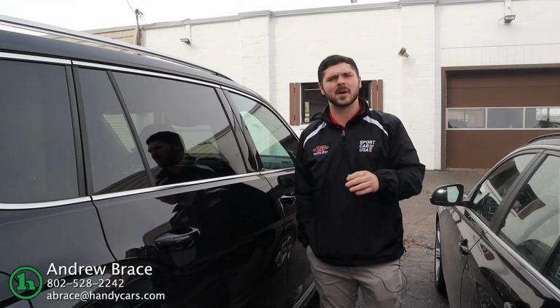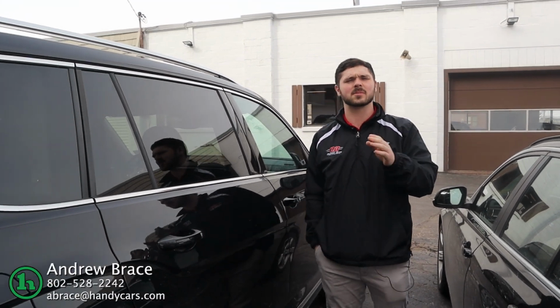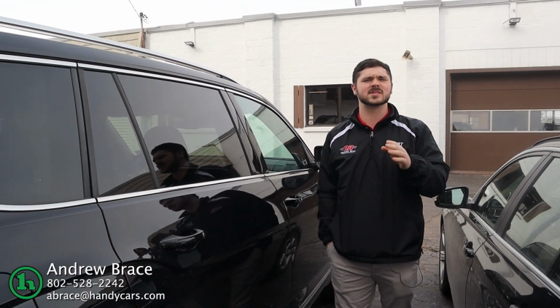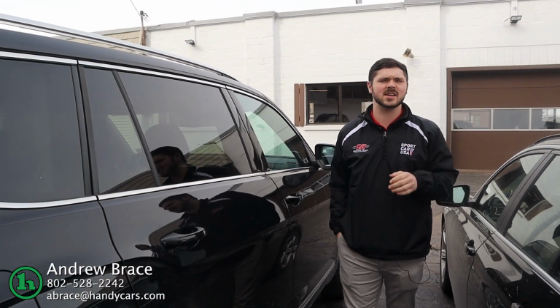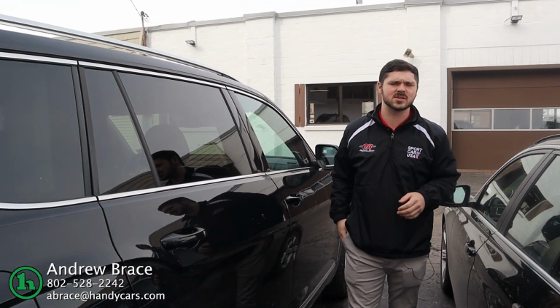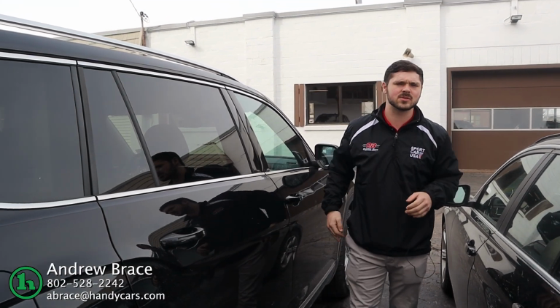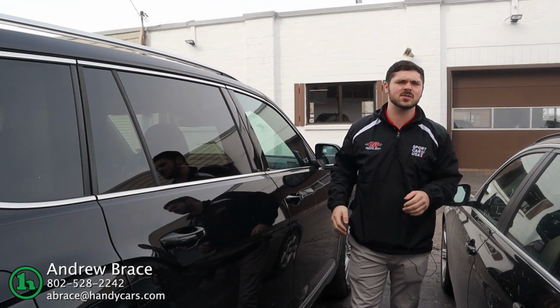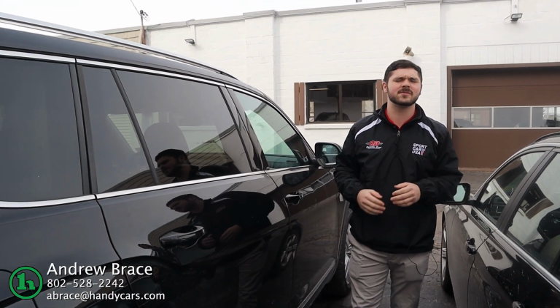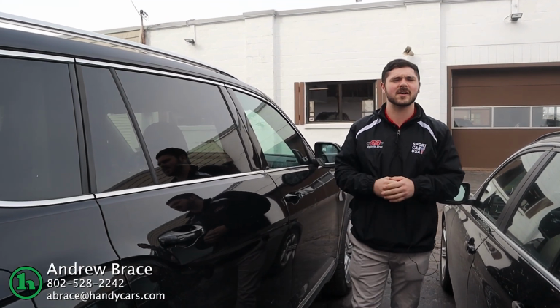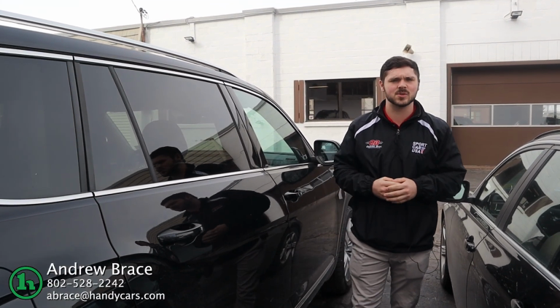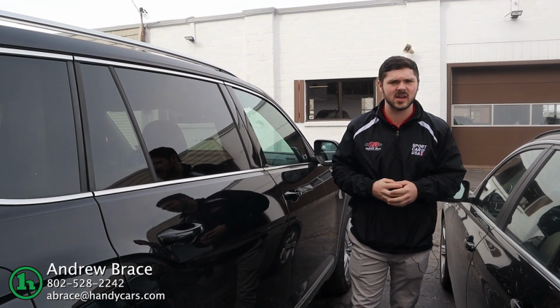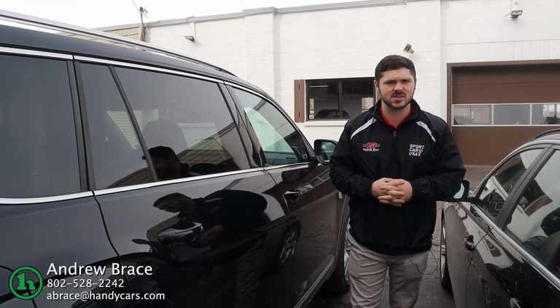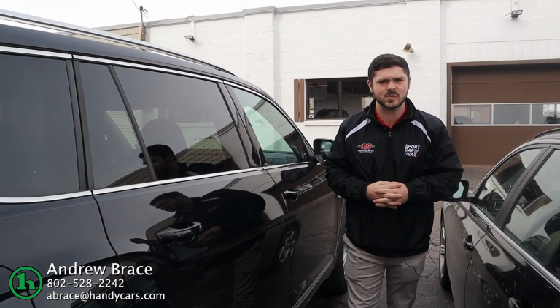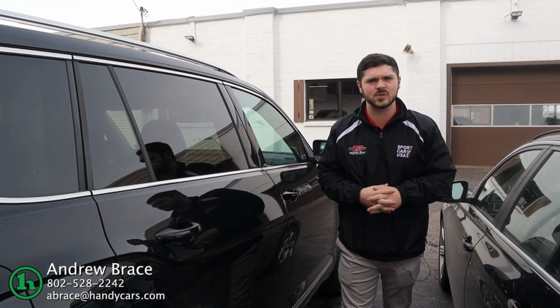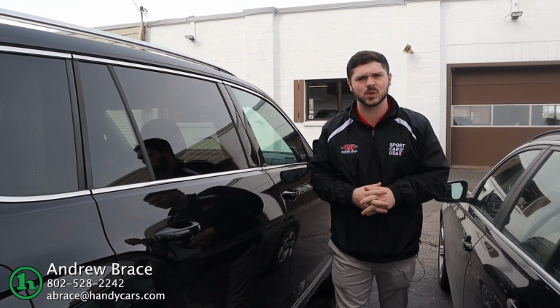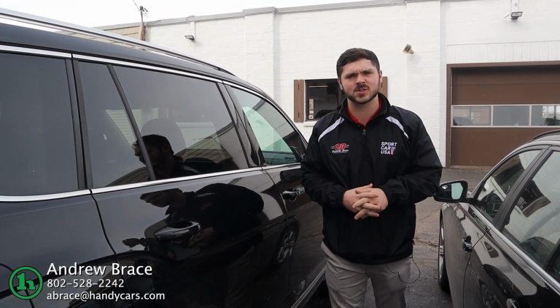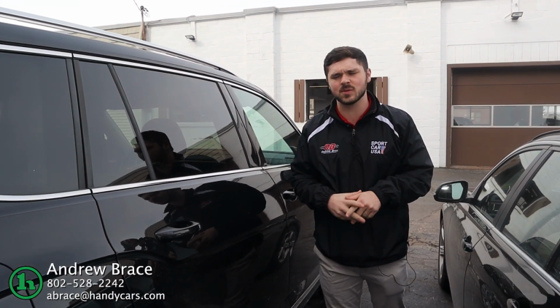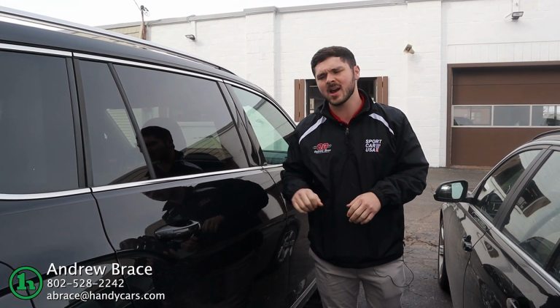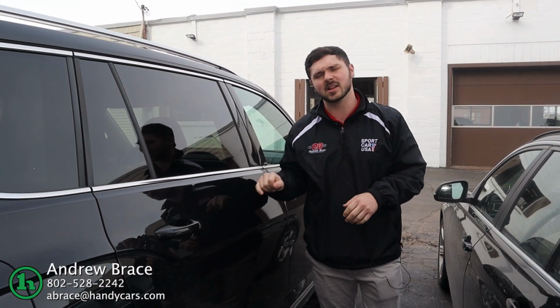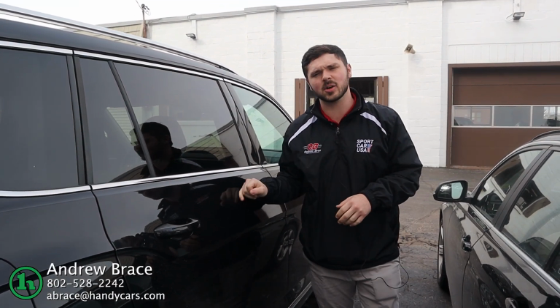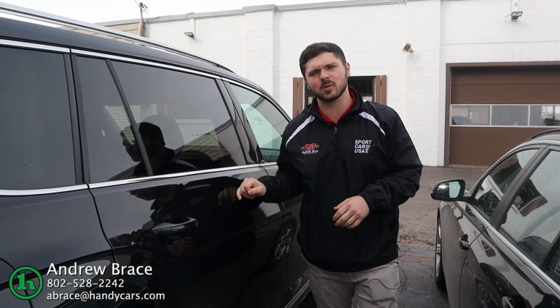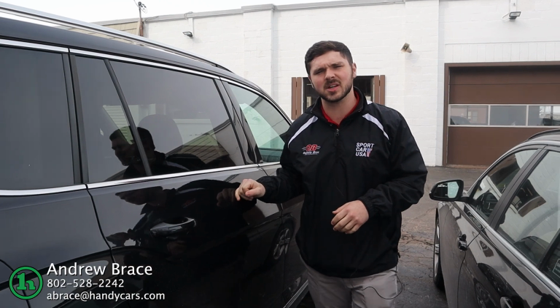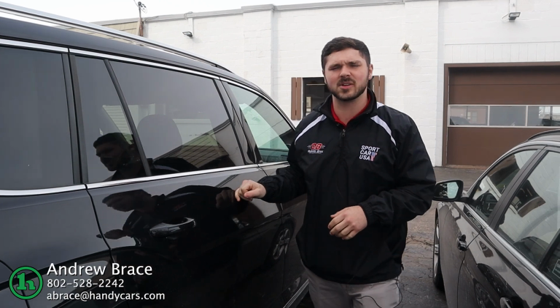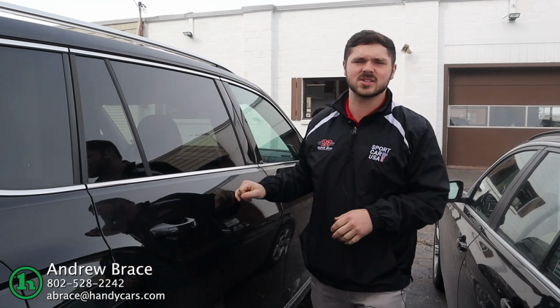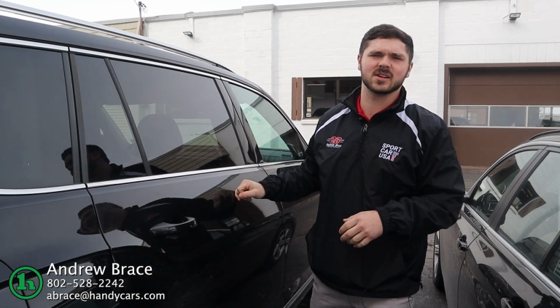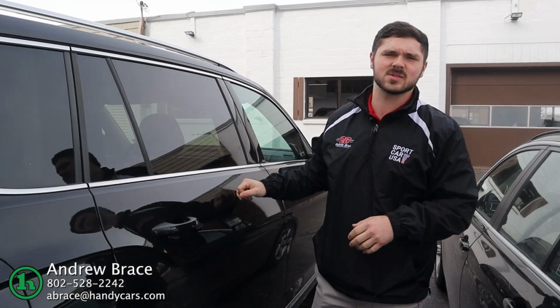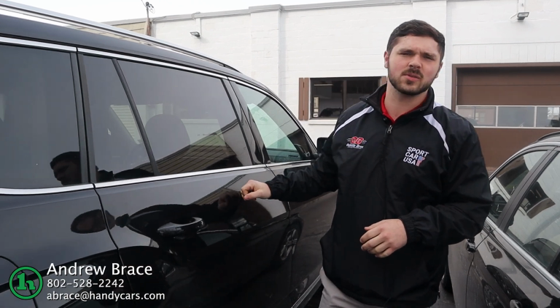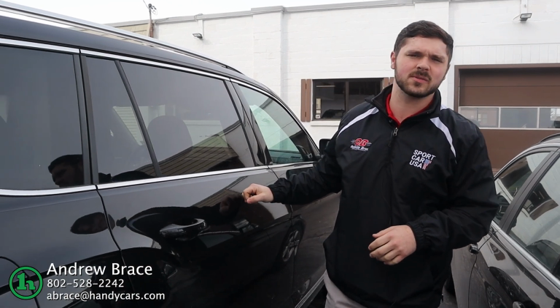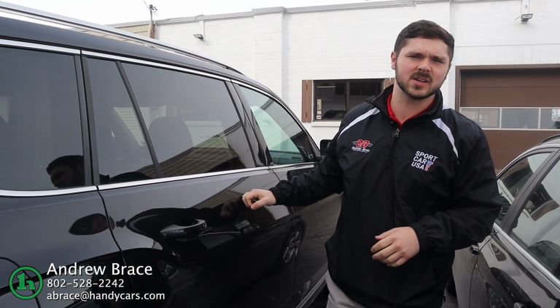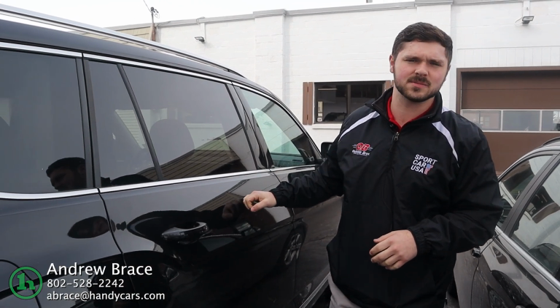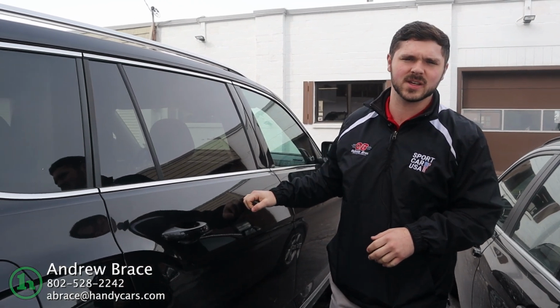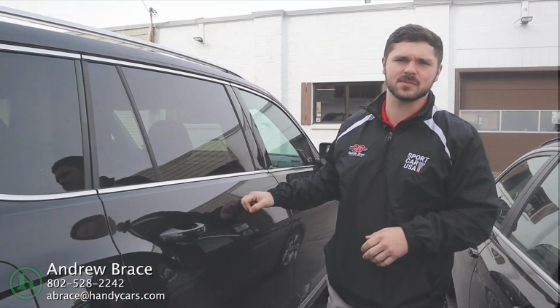My number is 802-528-2242. Let me know what we can do to get you into this beautiful vehicle. Thank you.